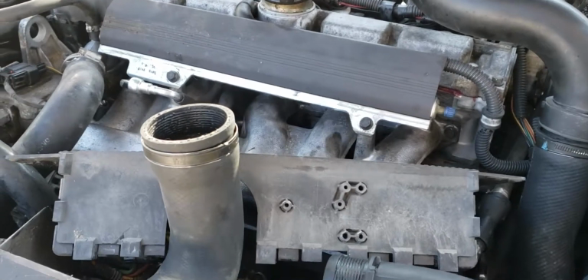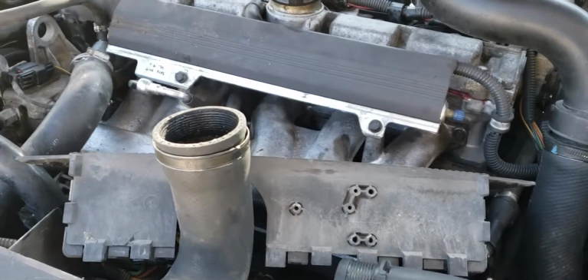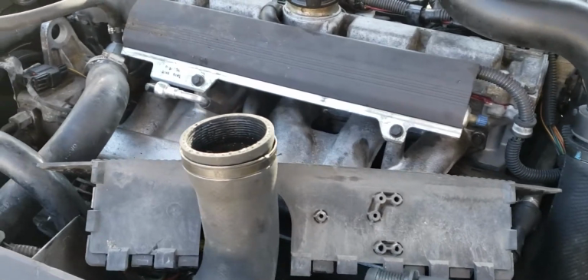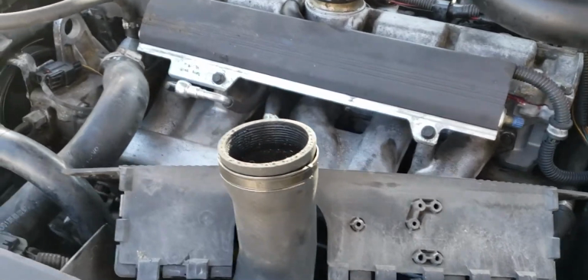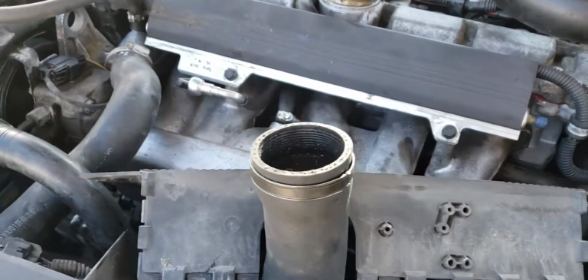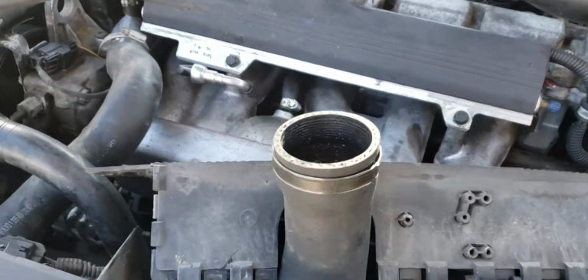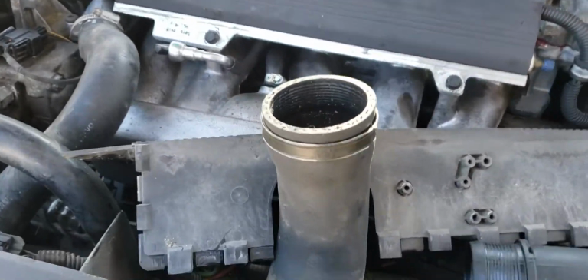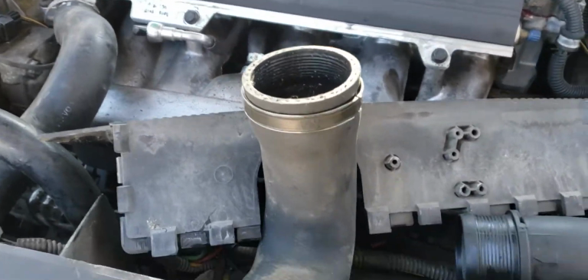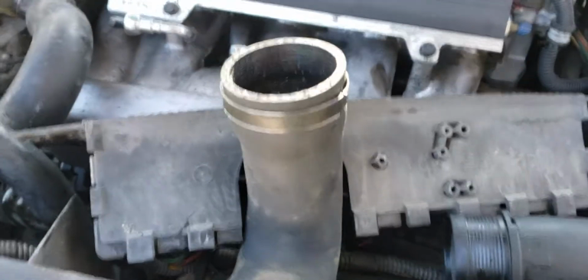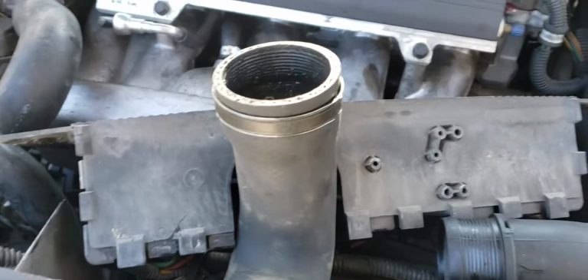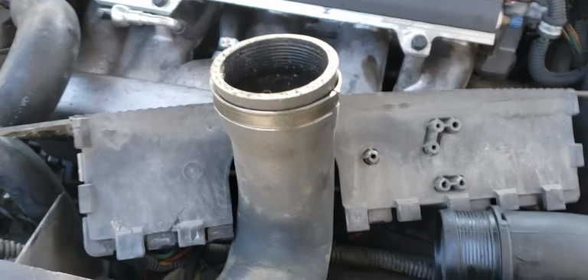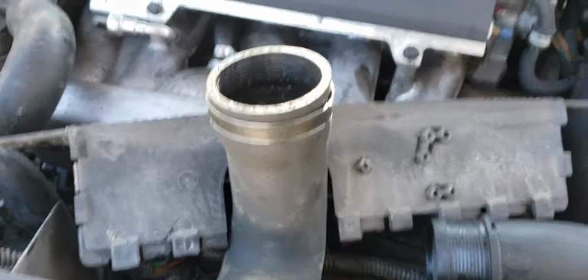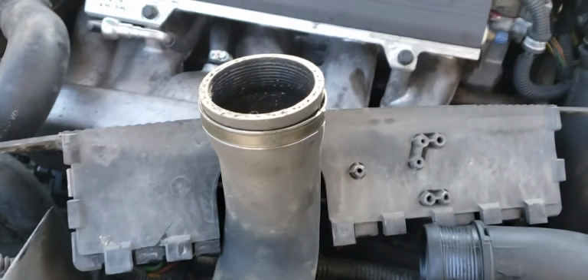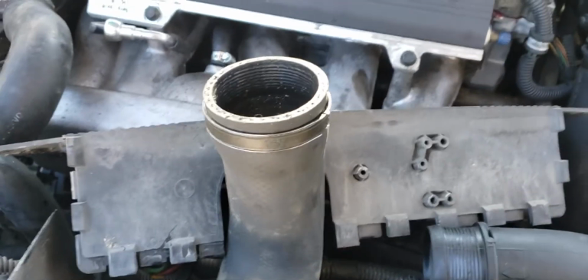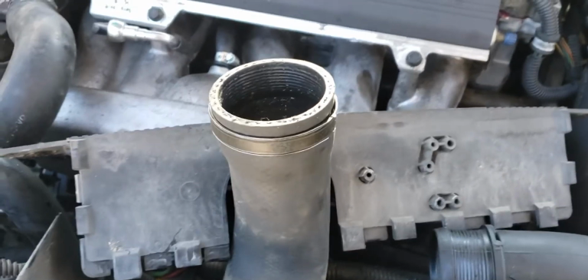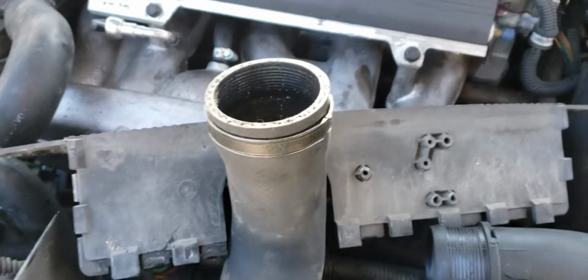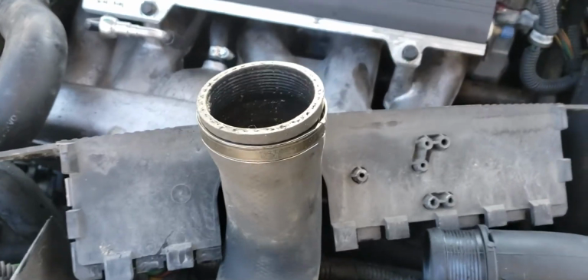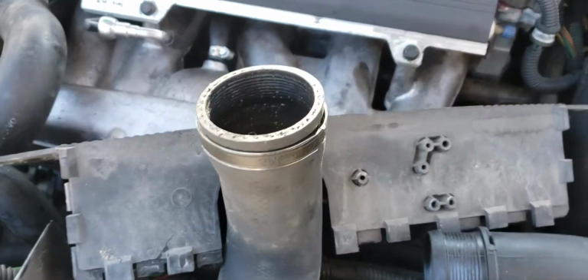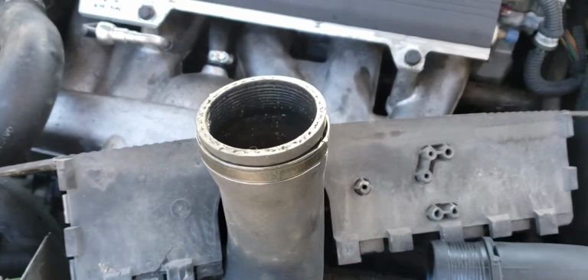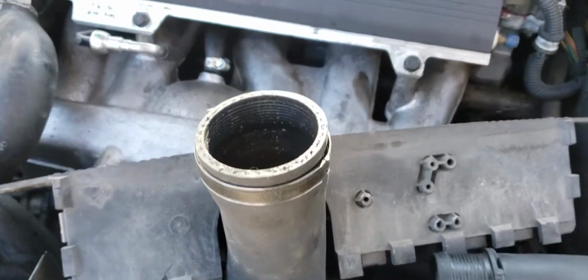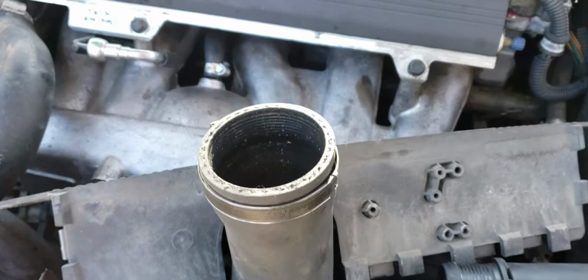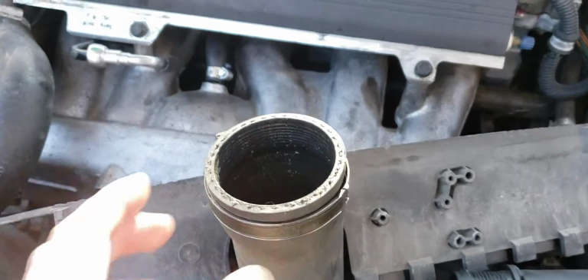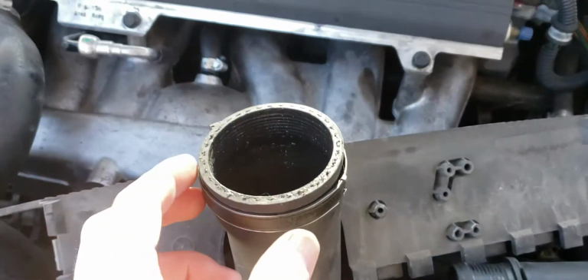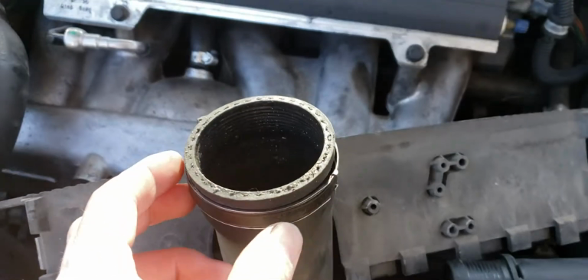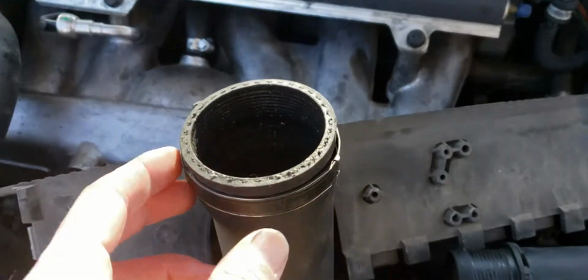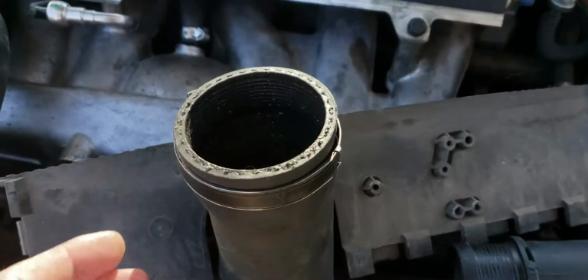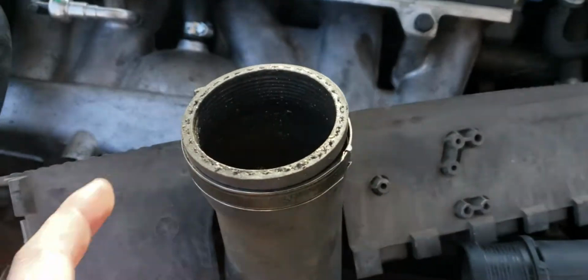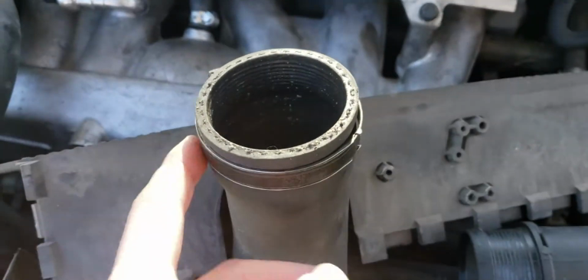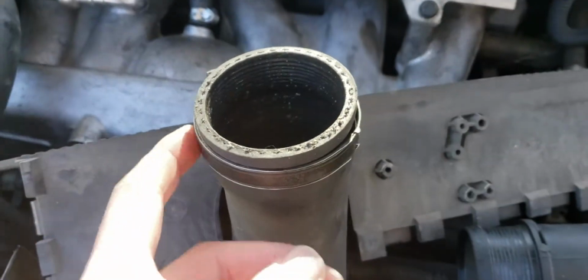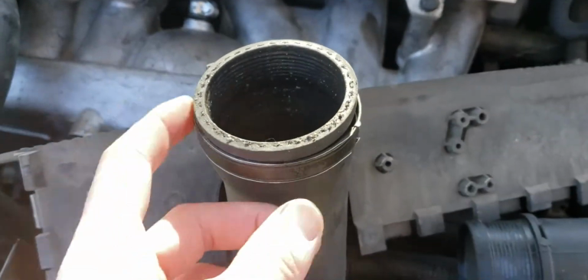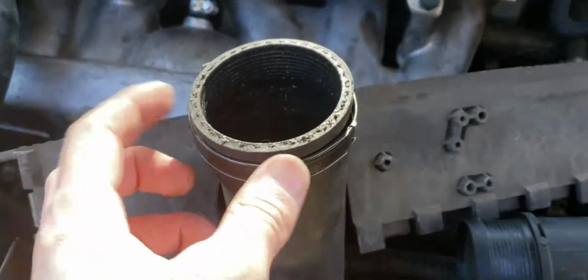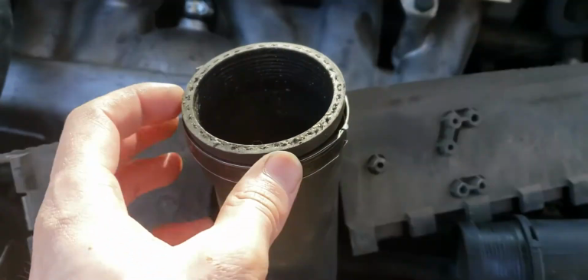What's up you guys, Nick here with a video. Today I'm going to show you how to test if your turbocharger is working at all.